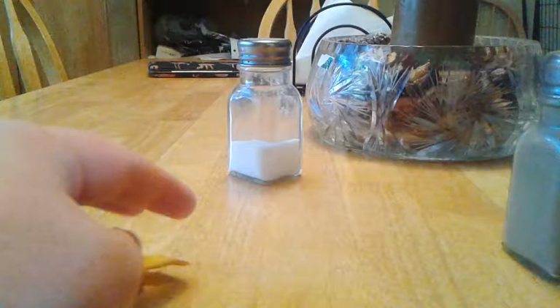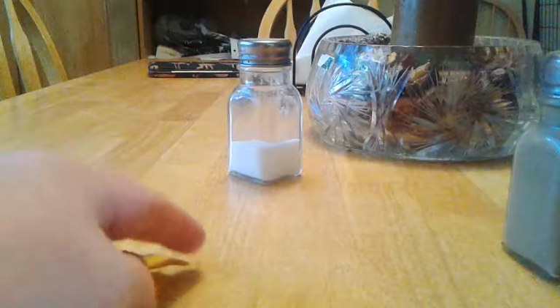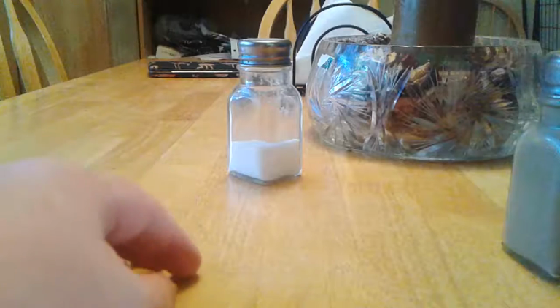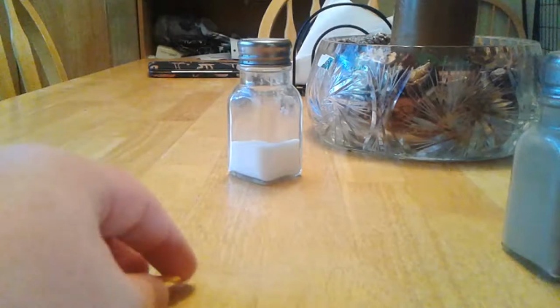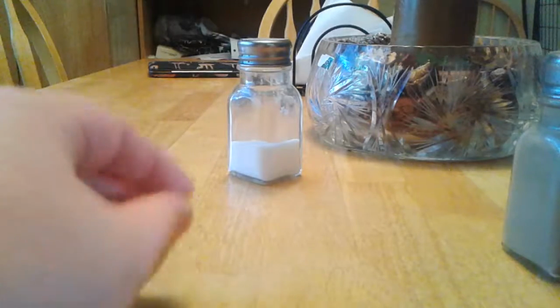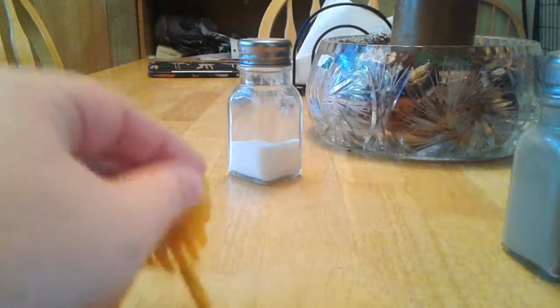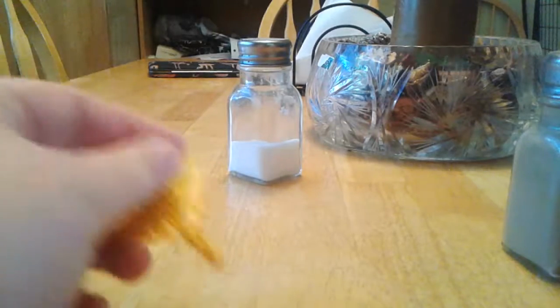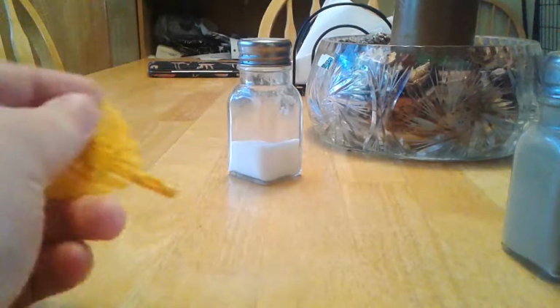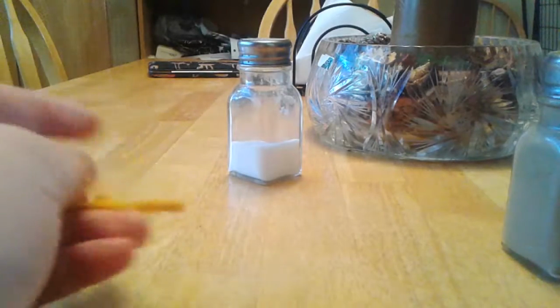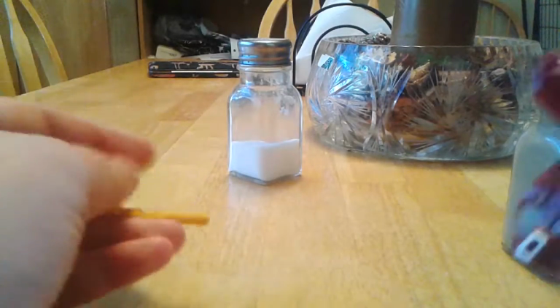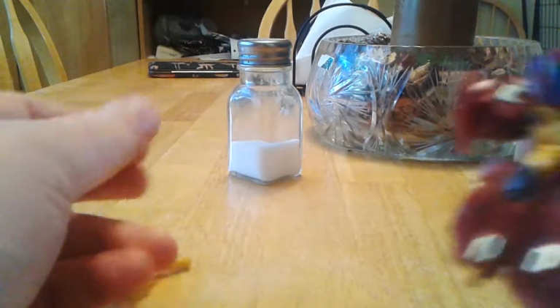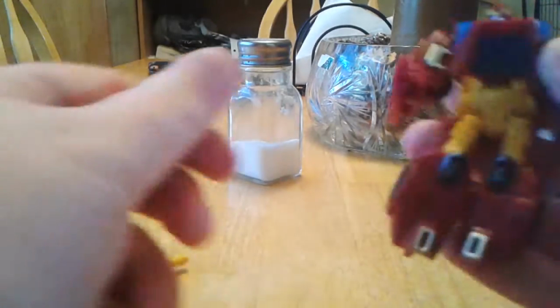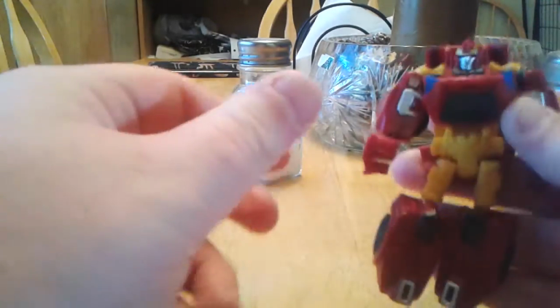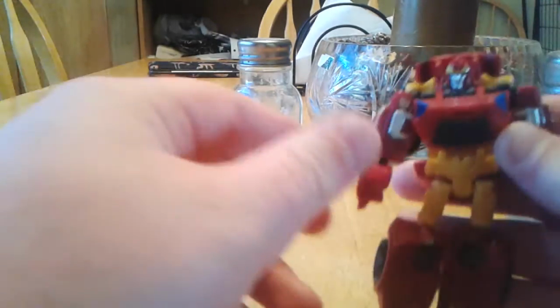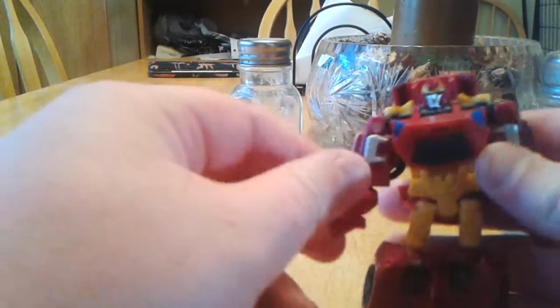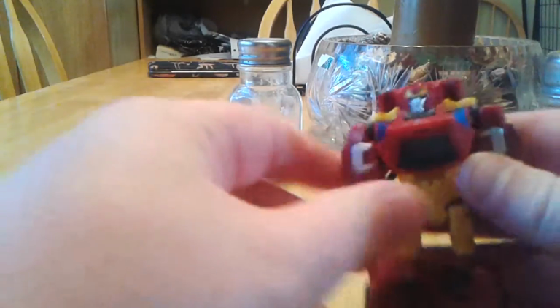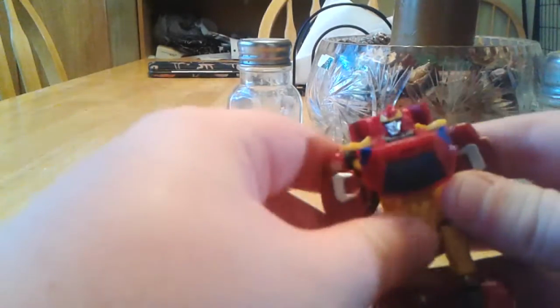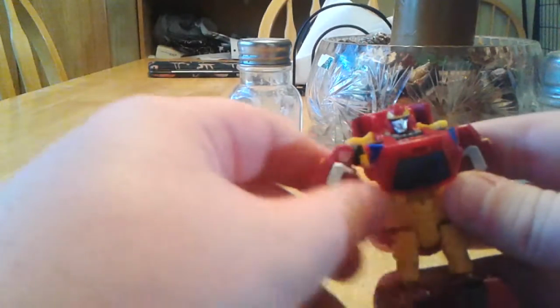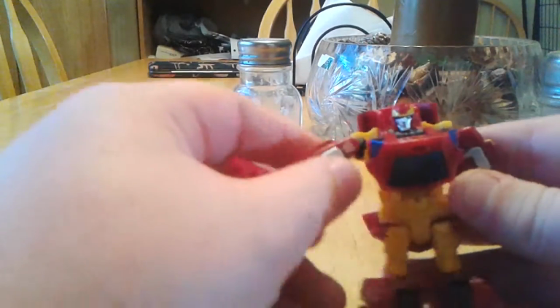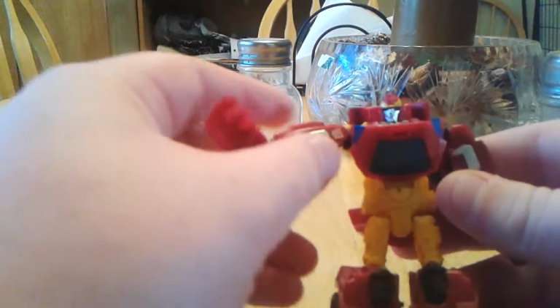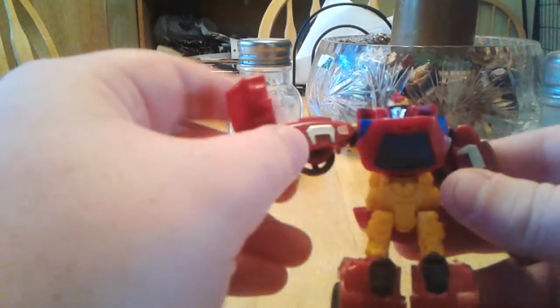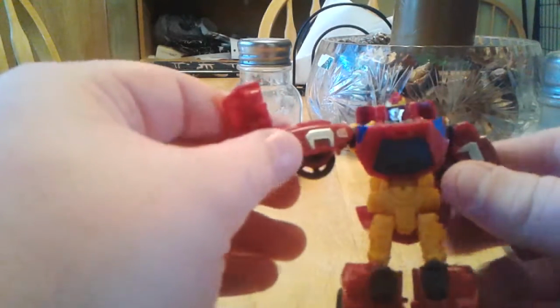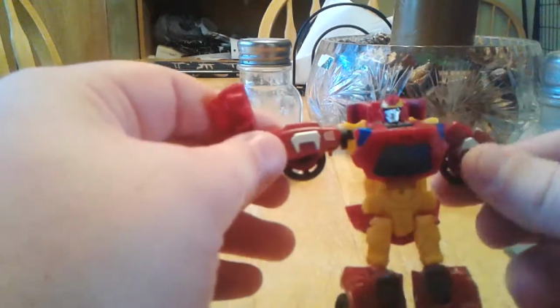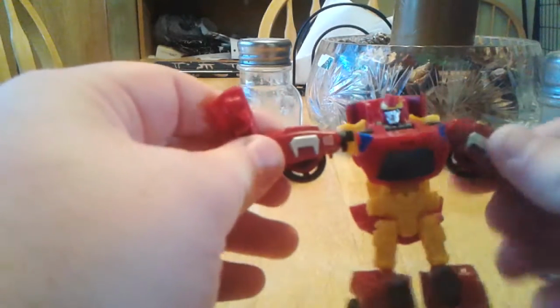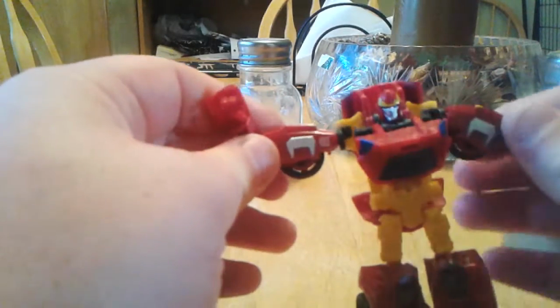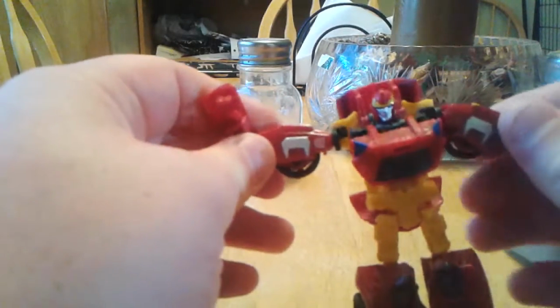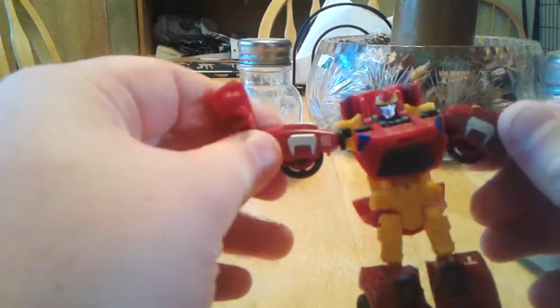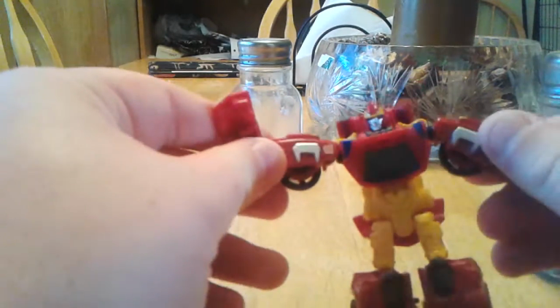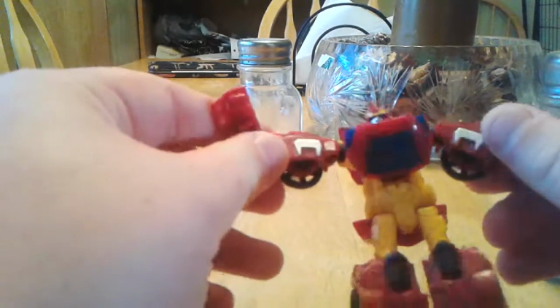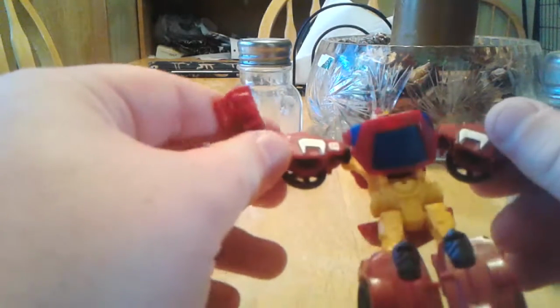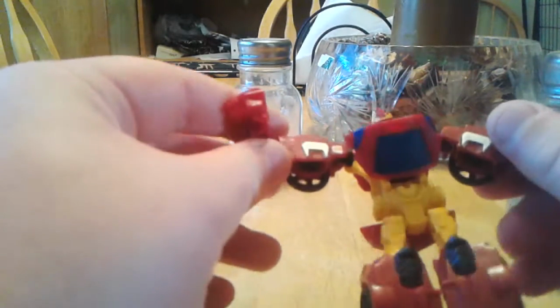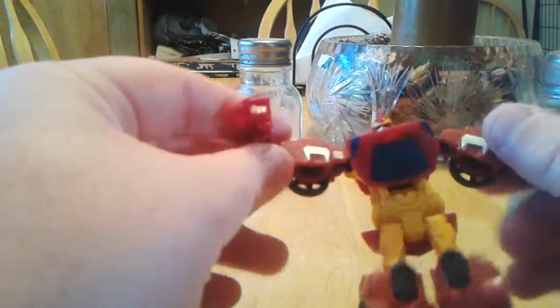What's up YouTube, this is Bob Morrison, and today we'll be reviewing the Rodimus toy.